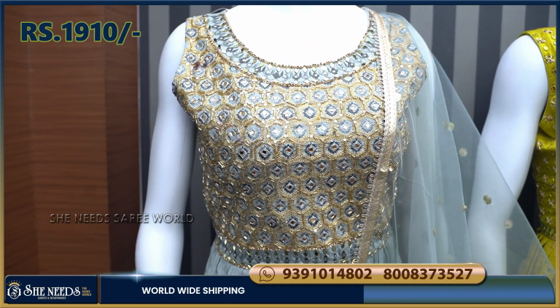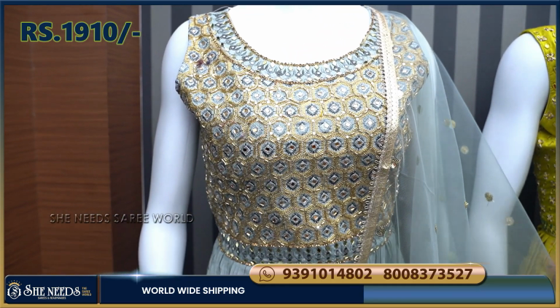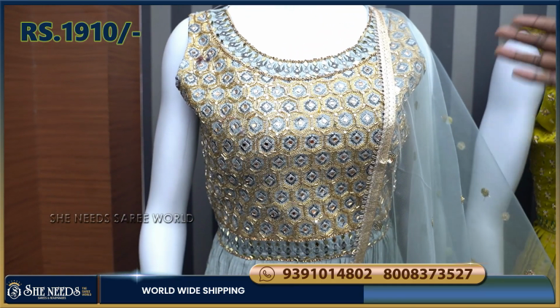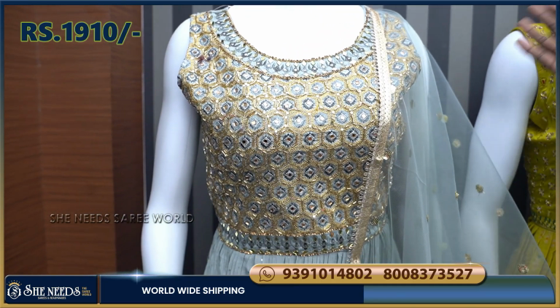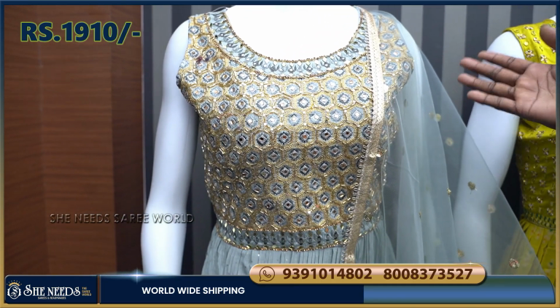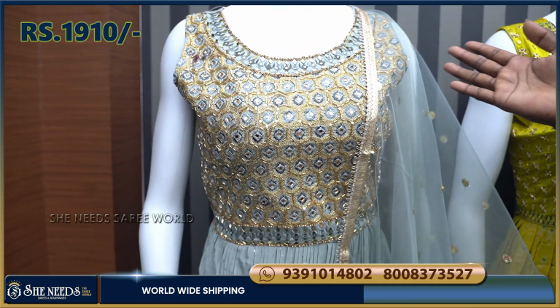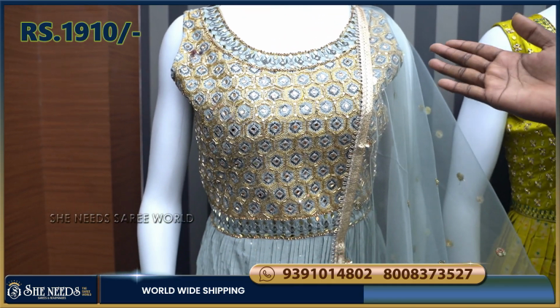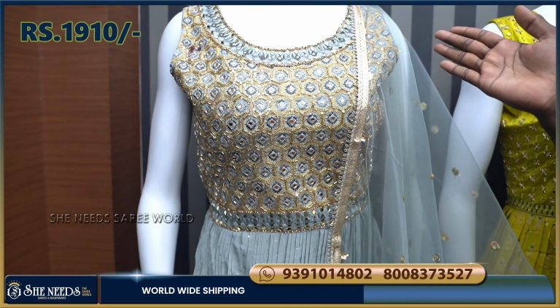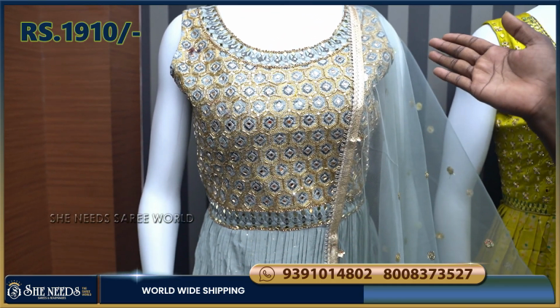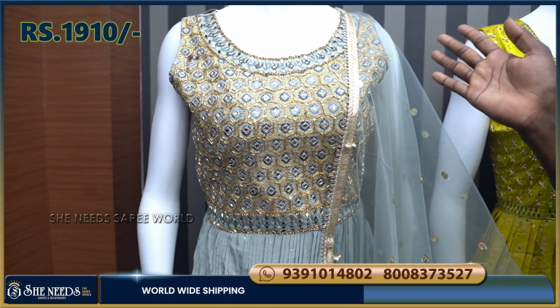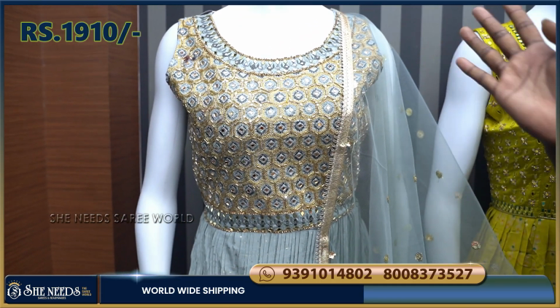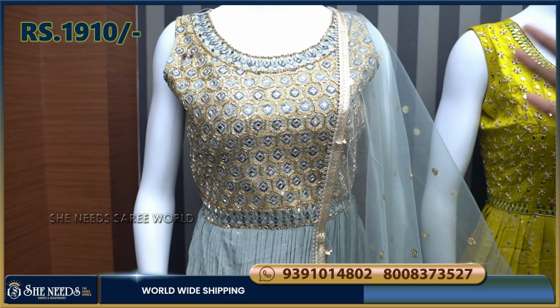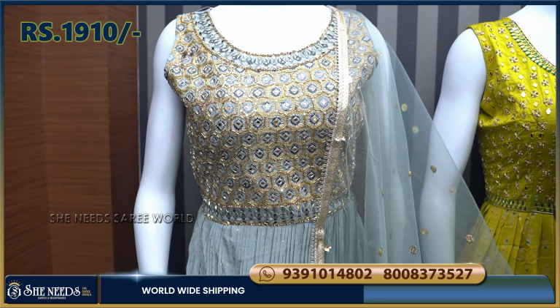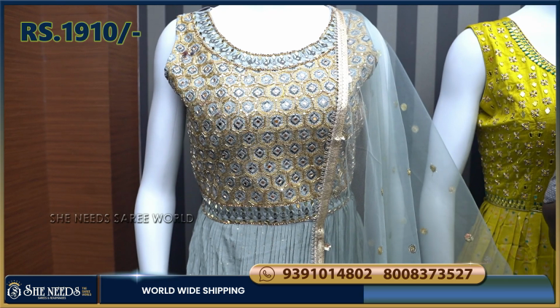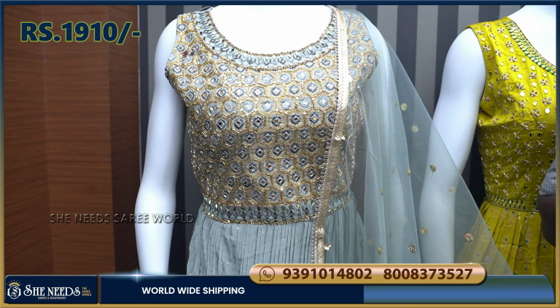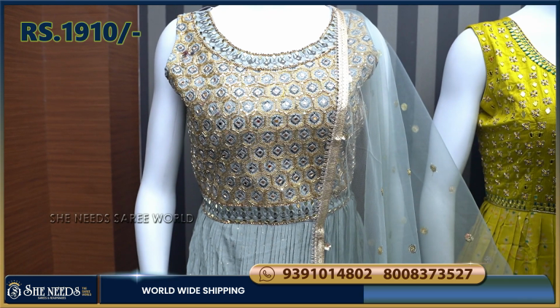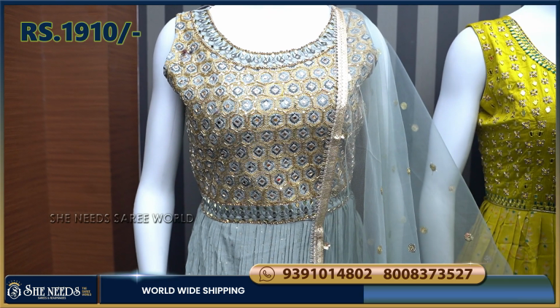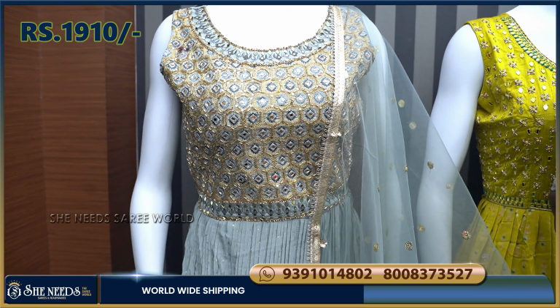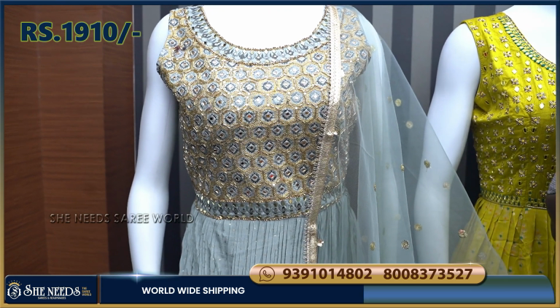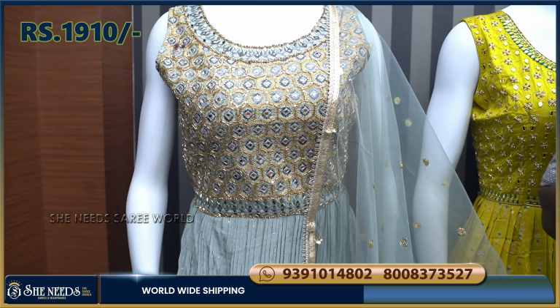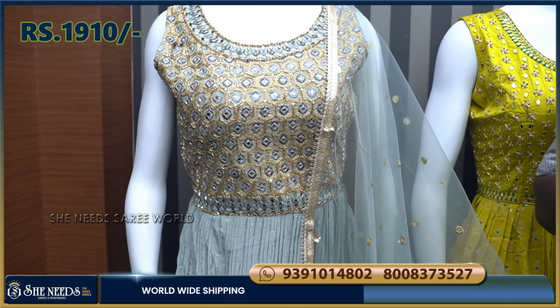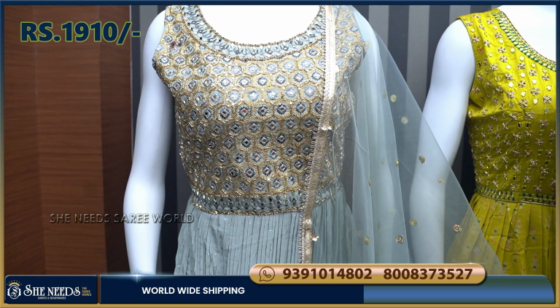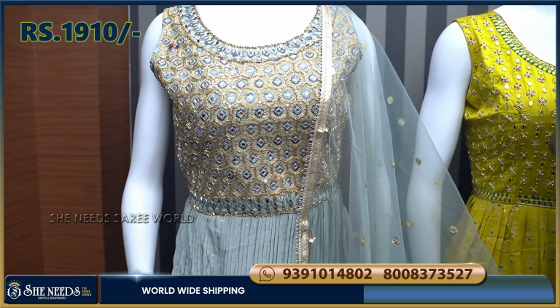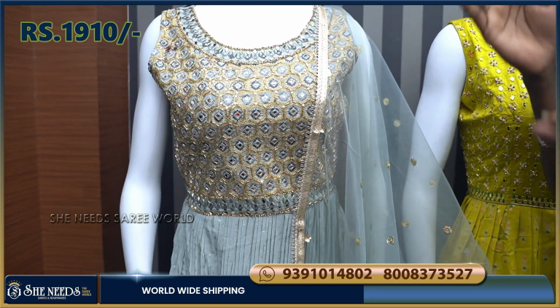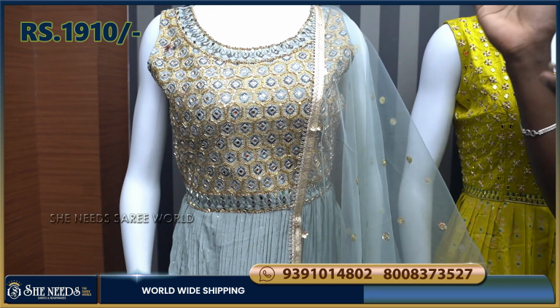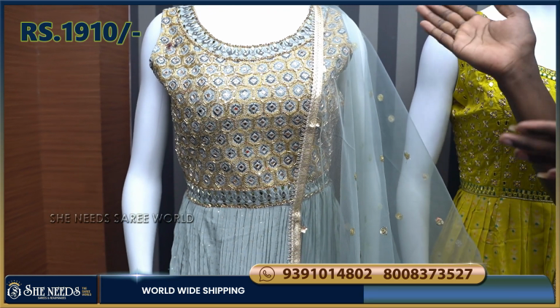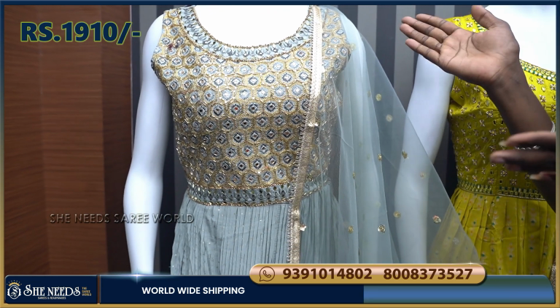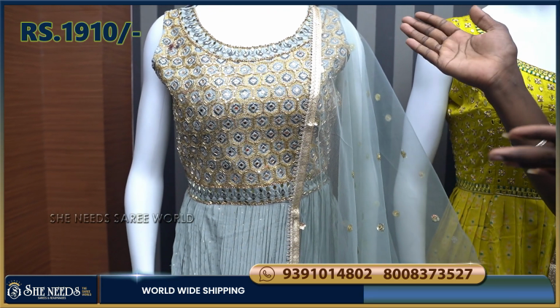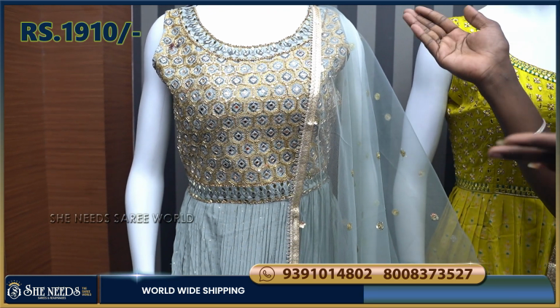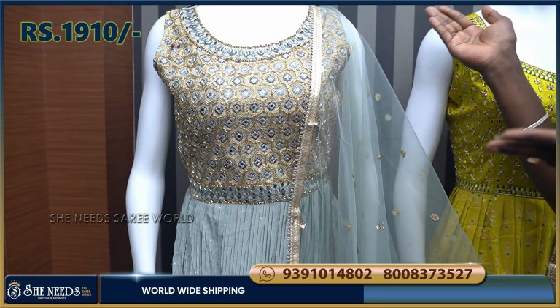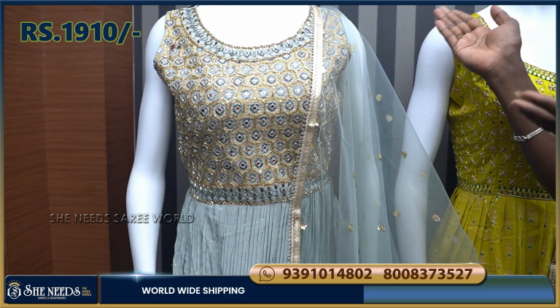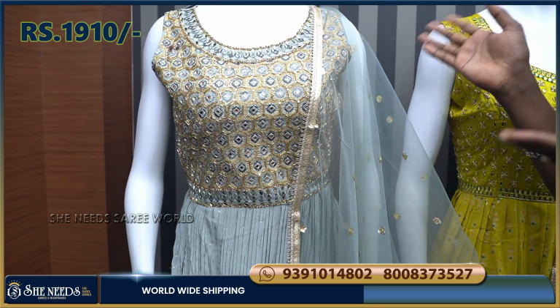We have a long length dress. The price range is ₹3,000 to ₹4,000, but we also have options from ₹1,900 onwards.